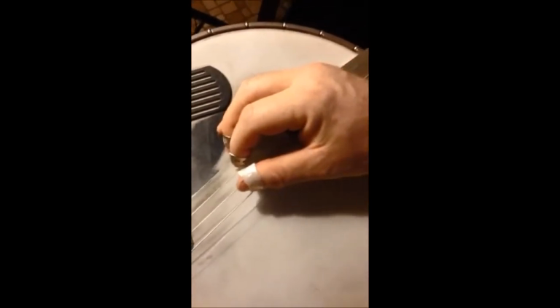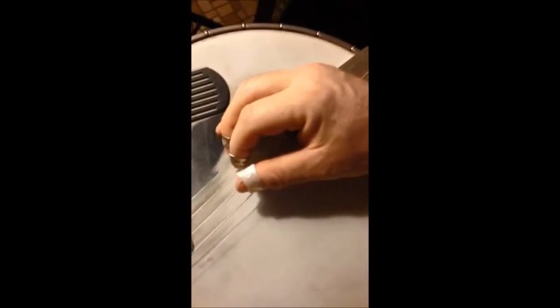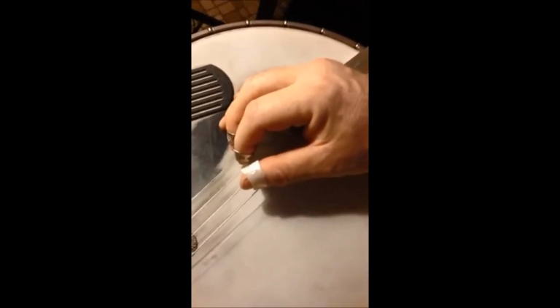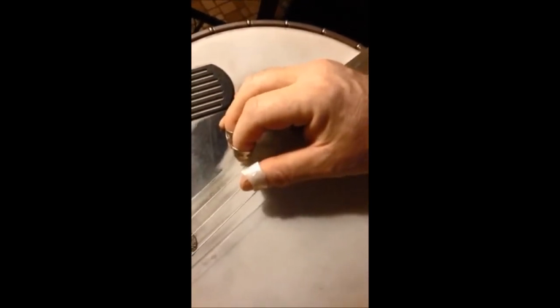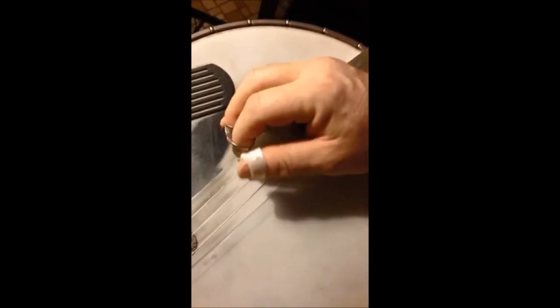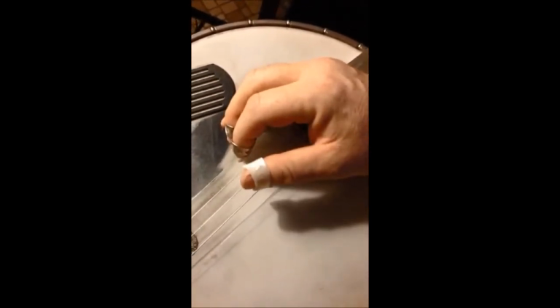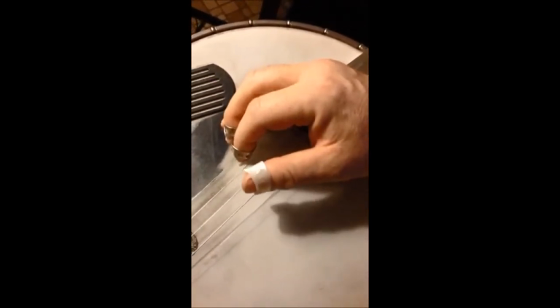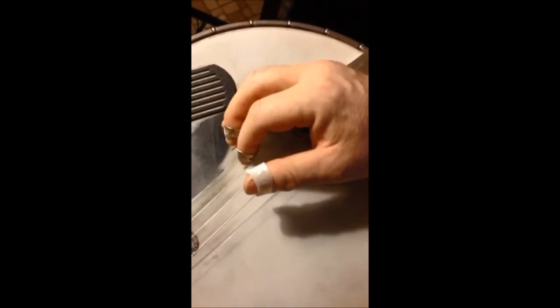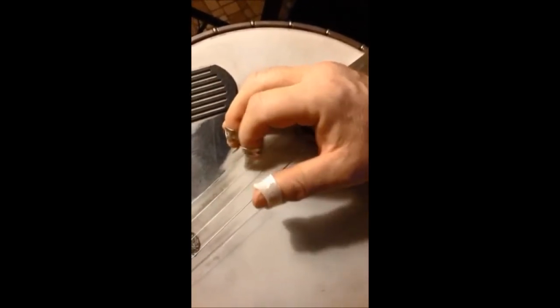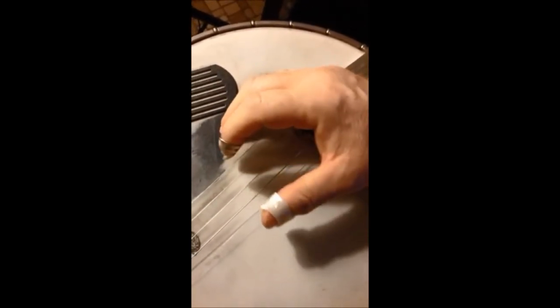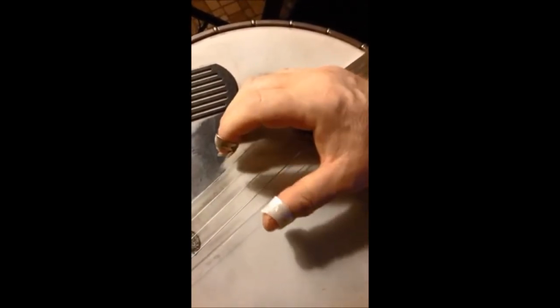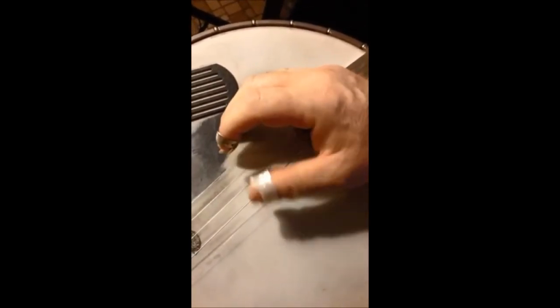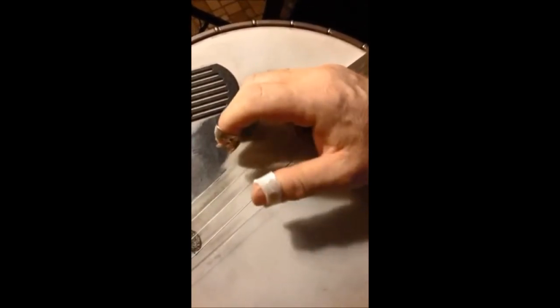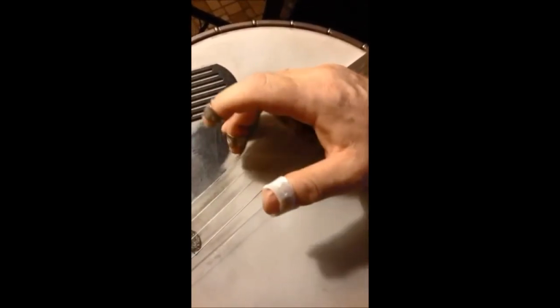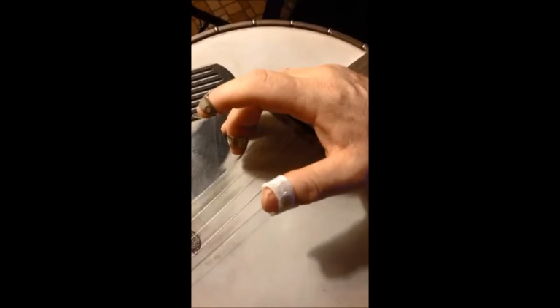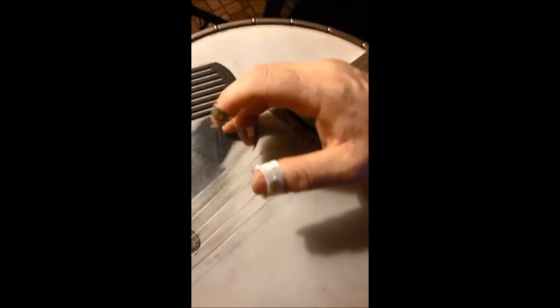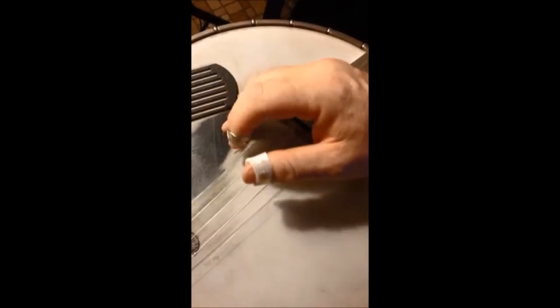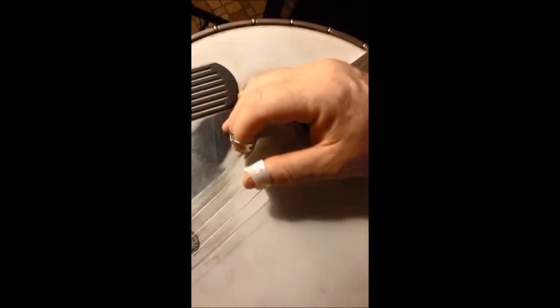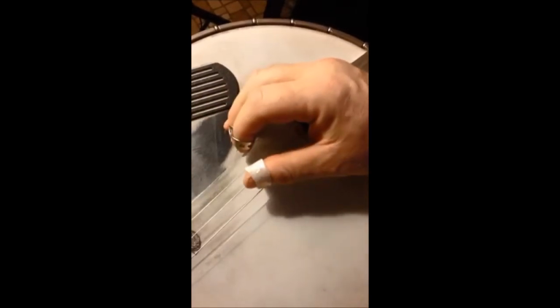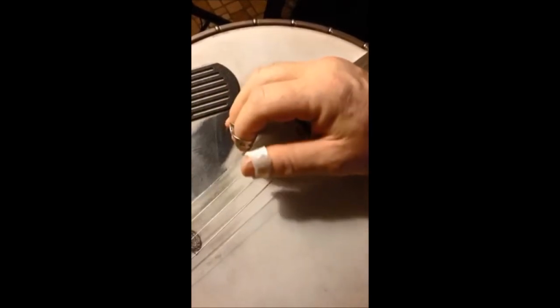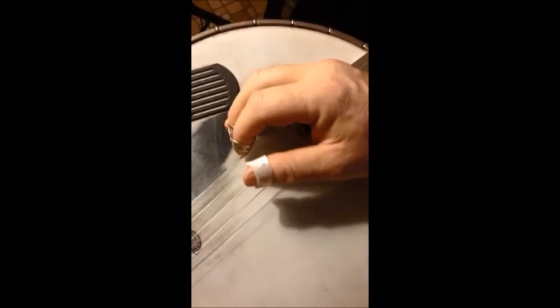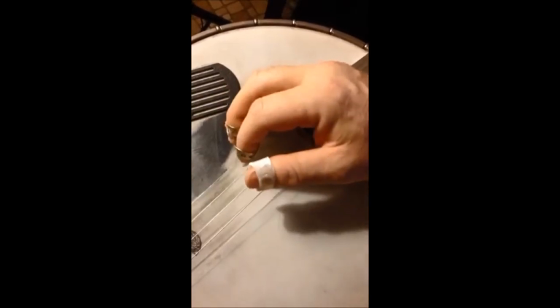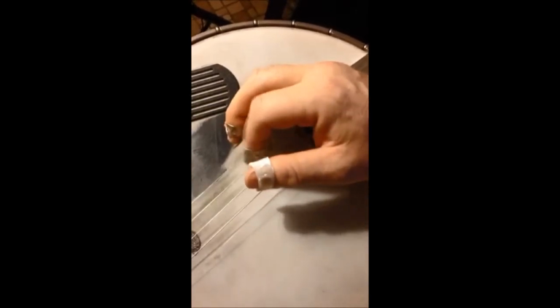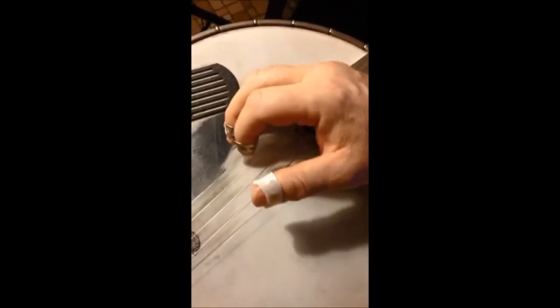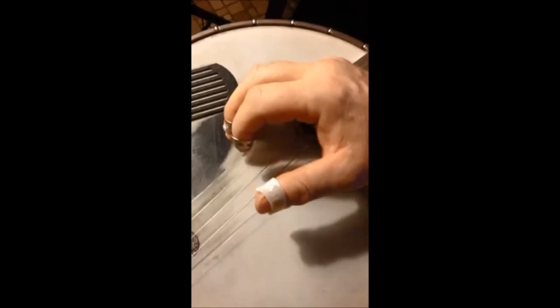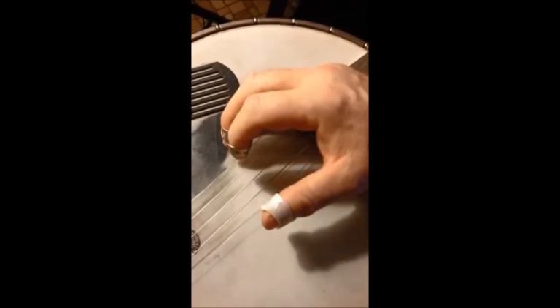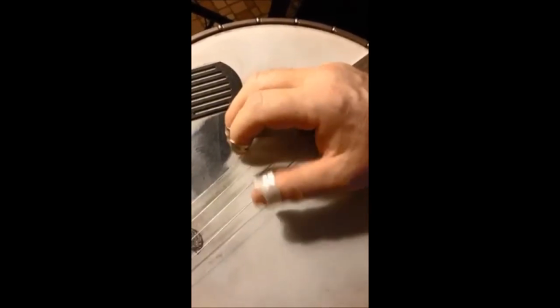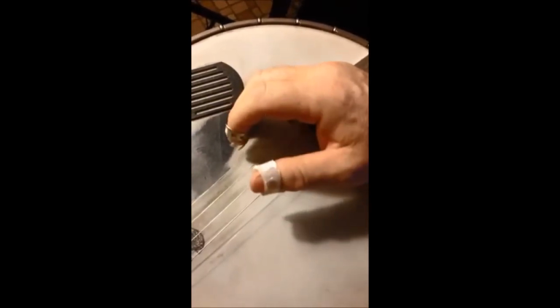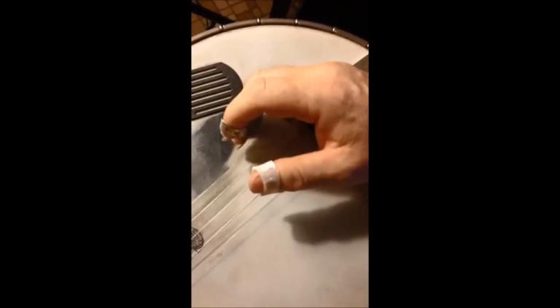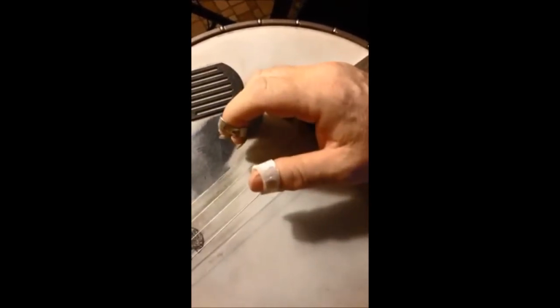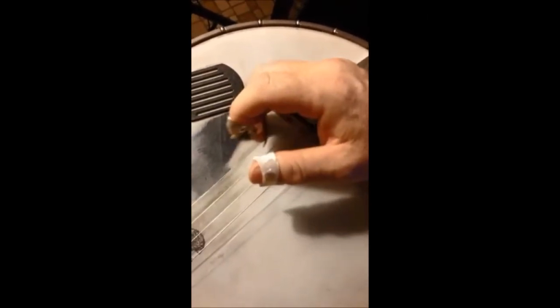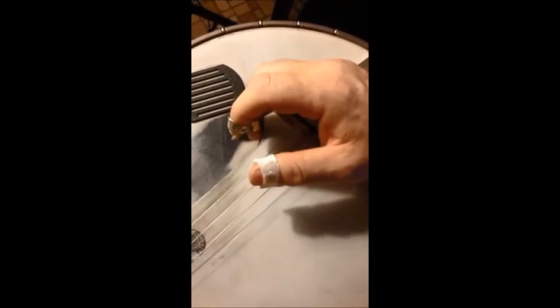So in sequence, it sounds like this: thumb, pointer, thumb again, middle — thumb, pointer, thumb again, middle.